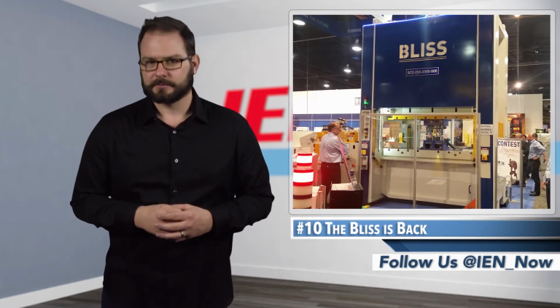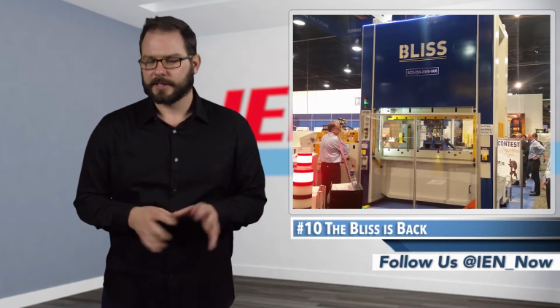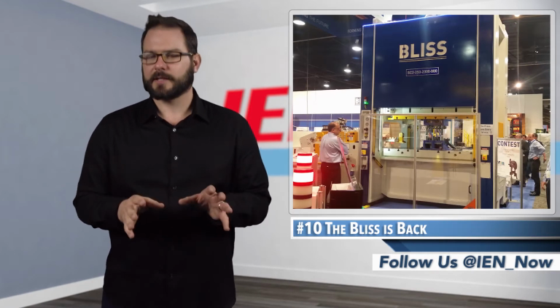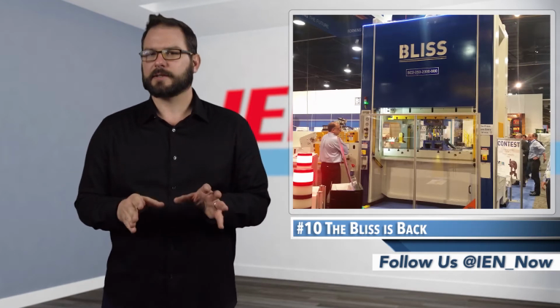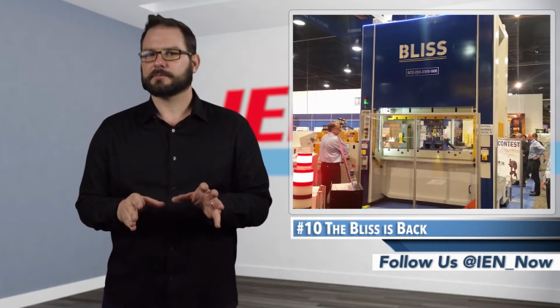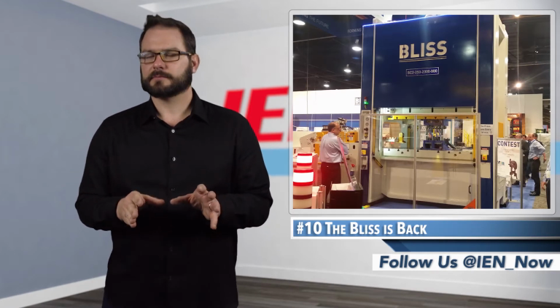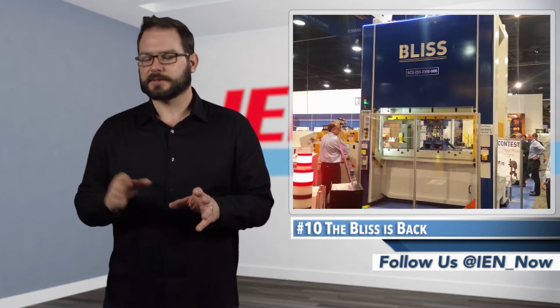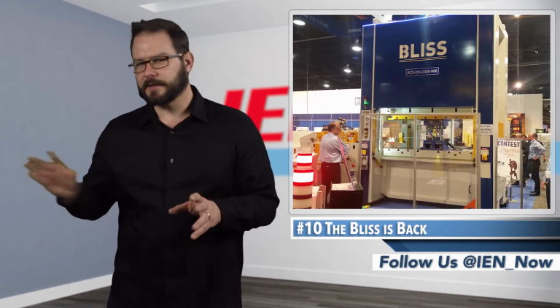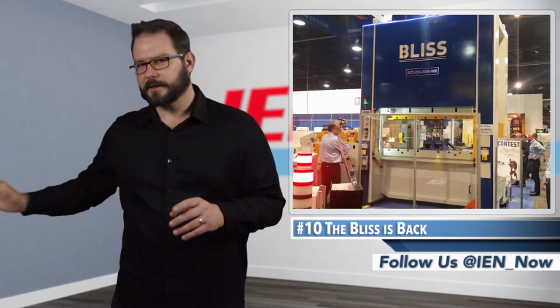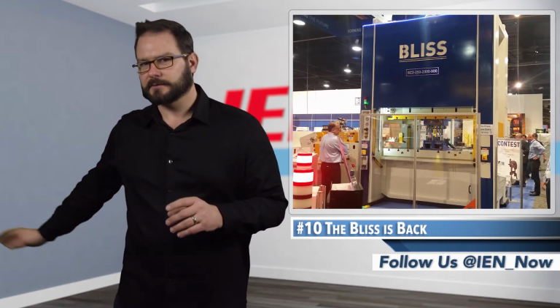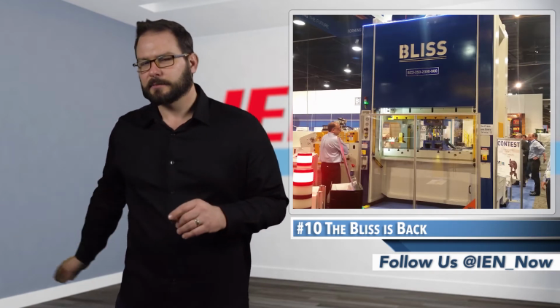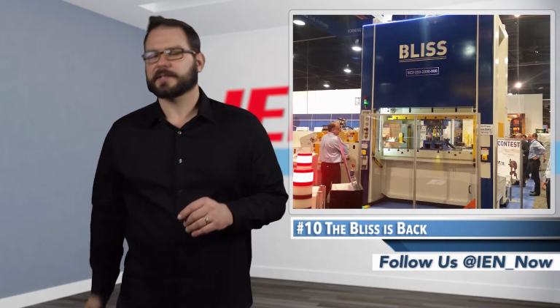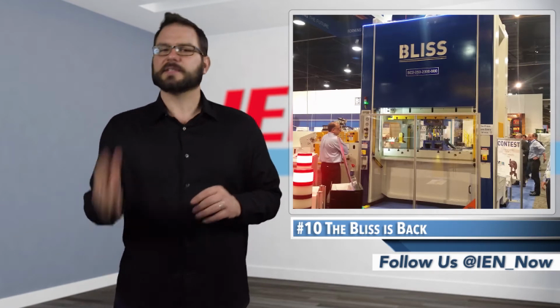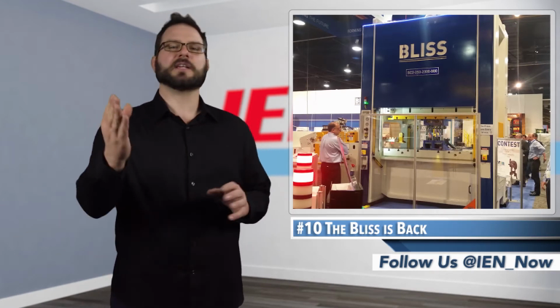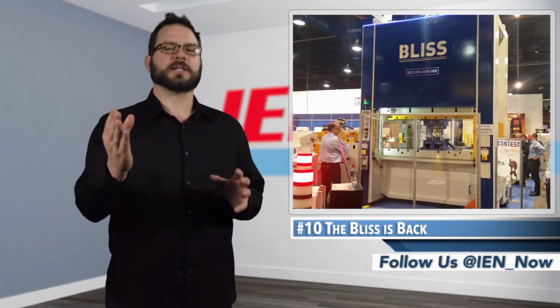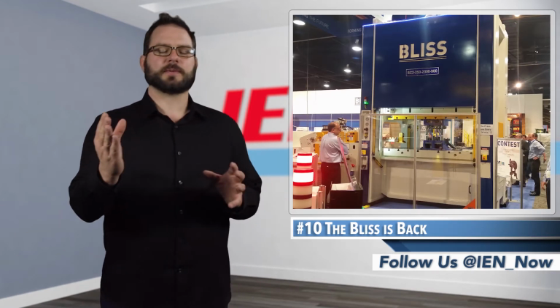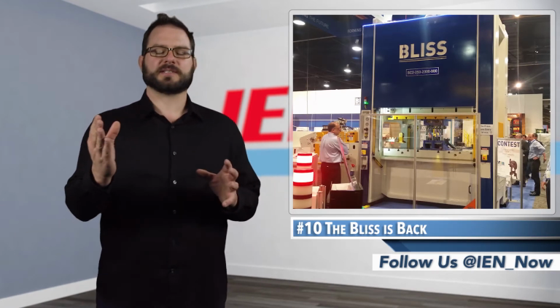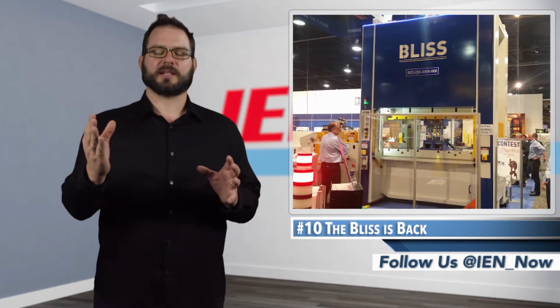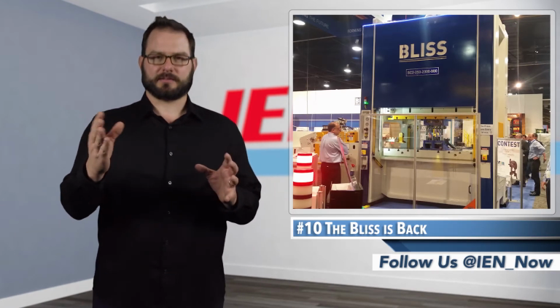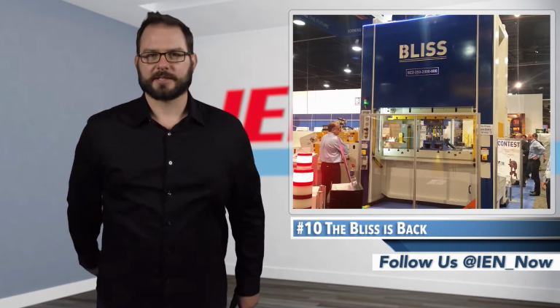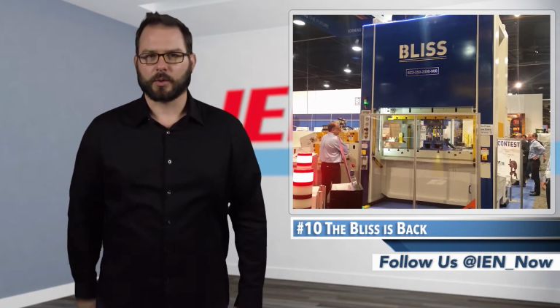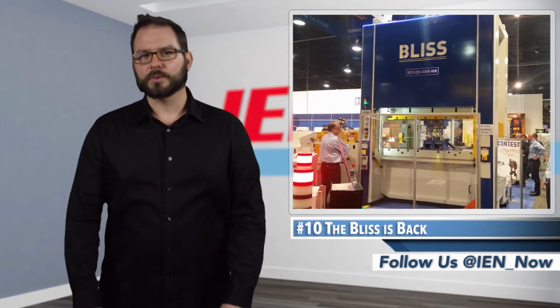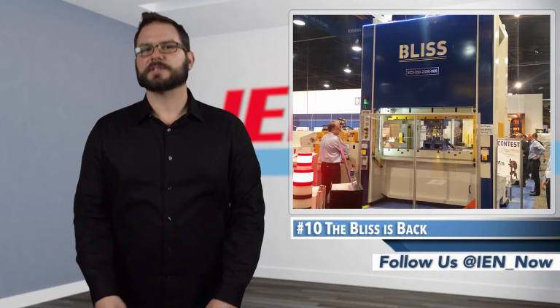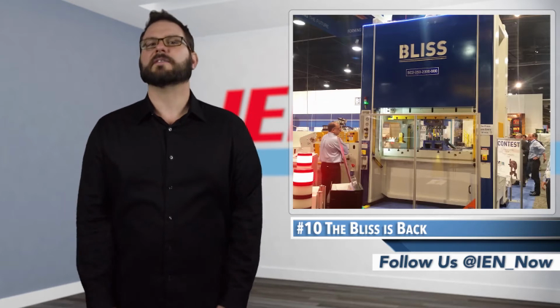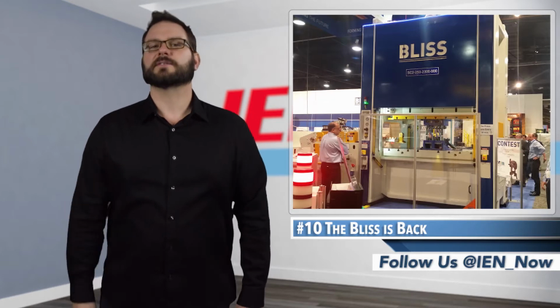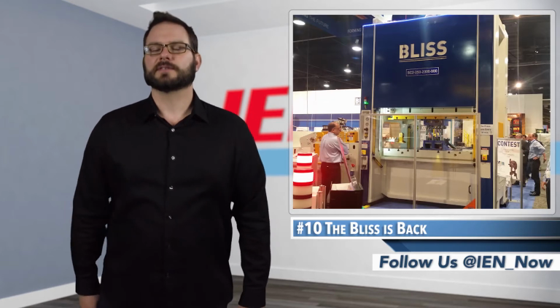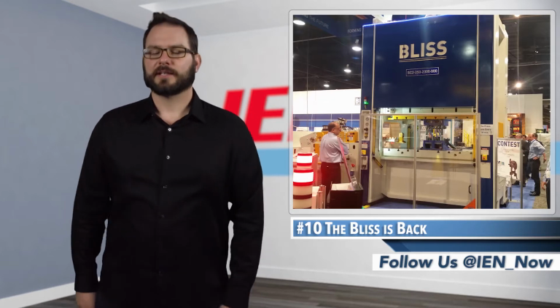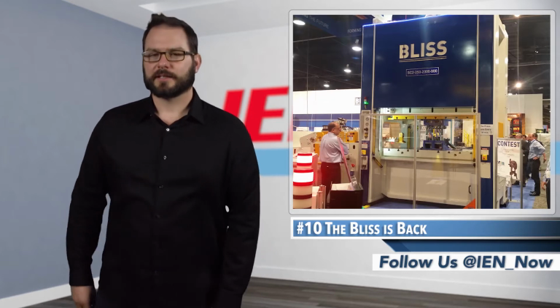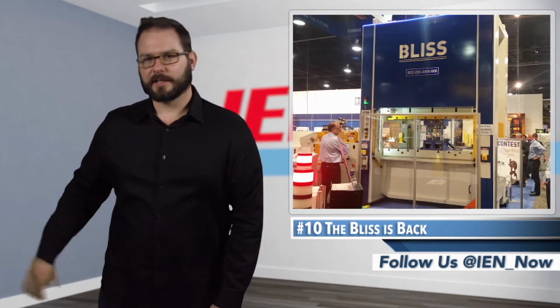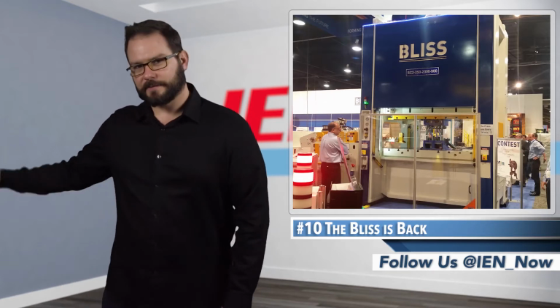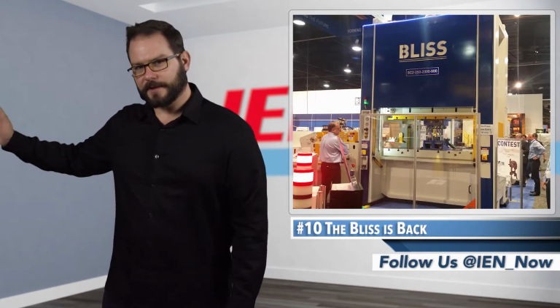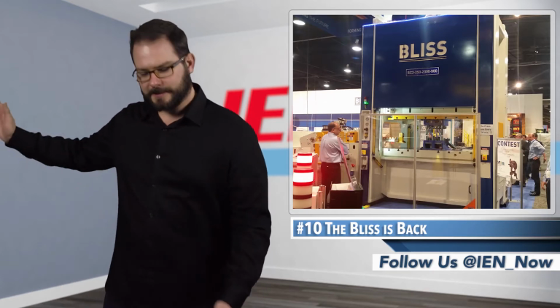You guys got anything? Send it in — CC me, because I want to see it. That's old stuff. Kick off the dust.